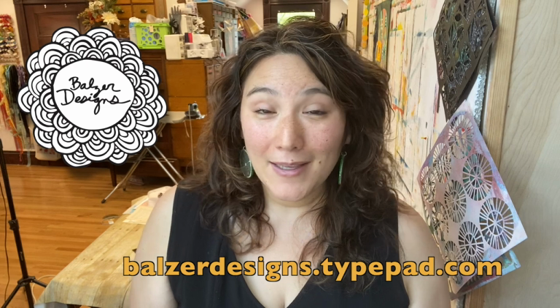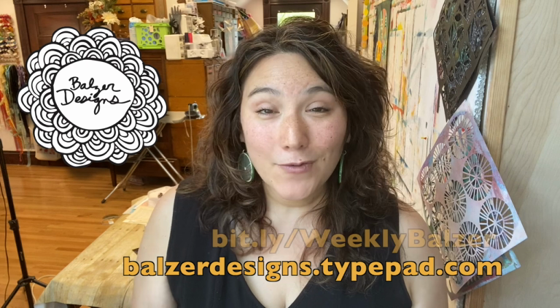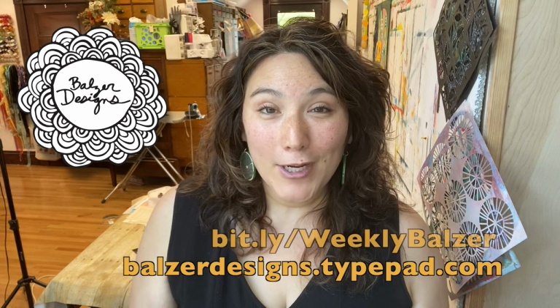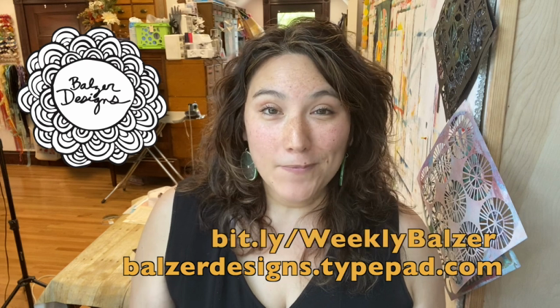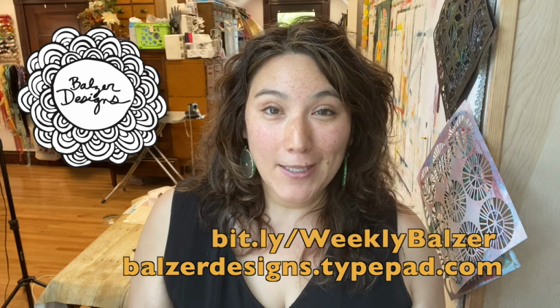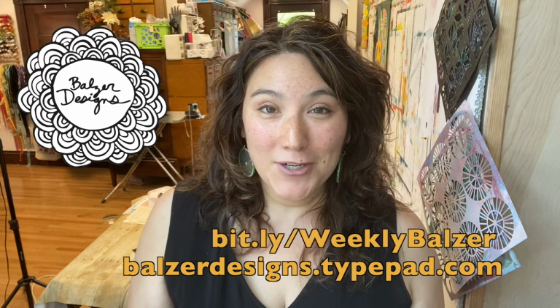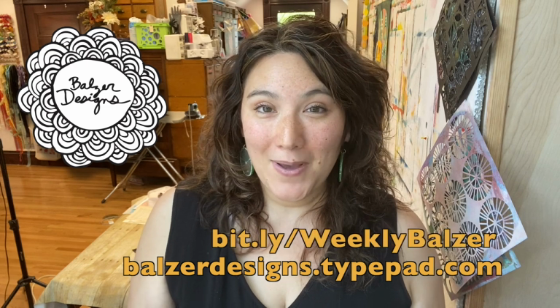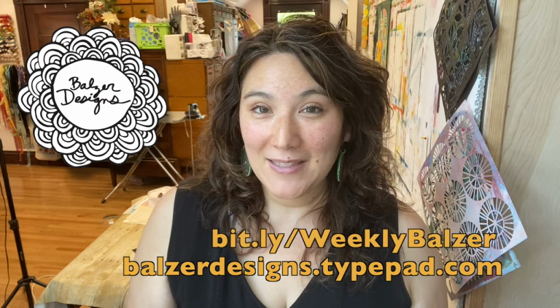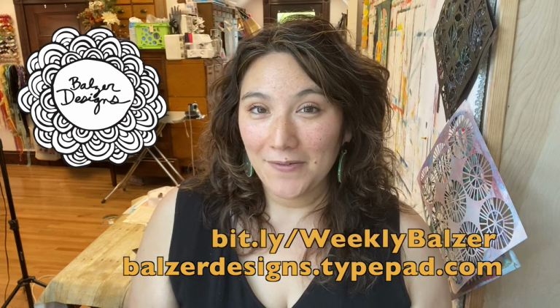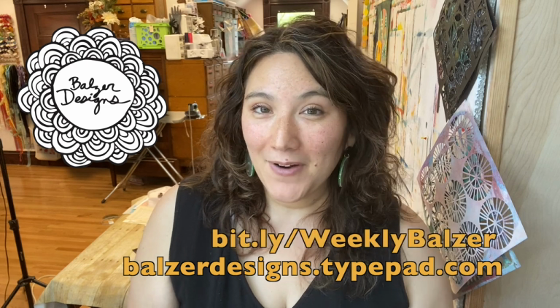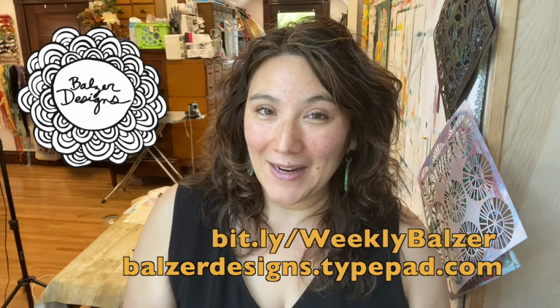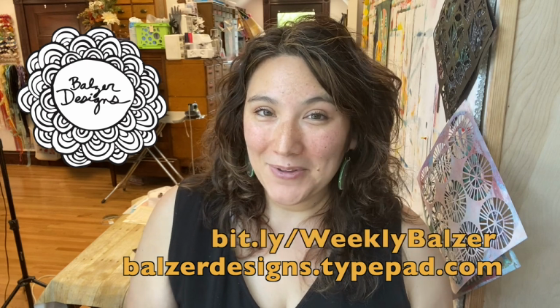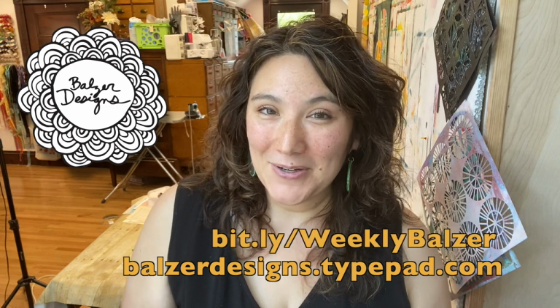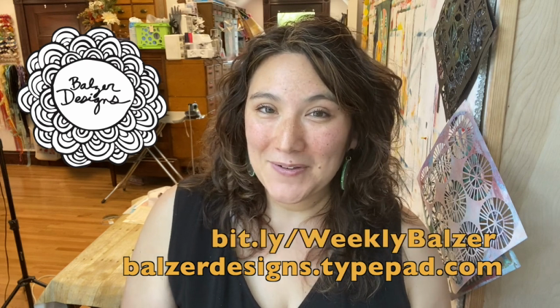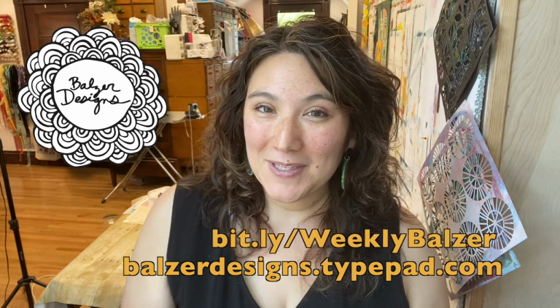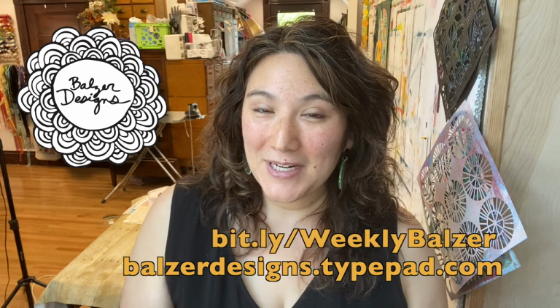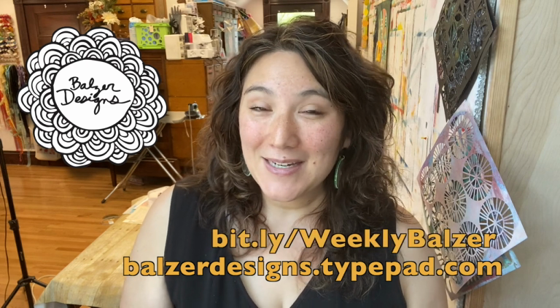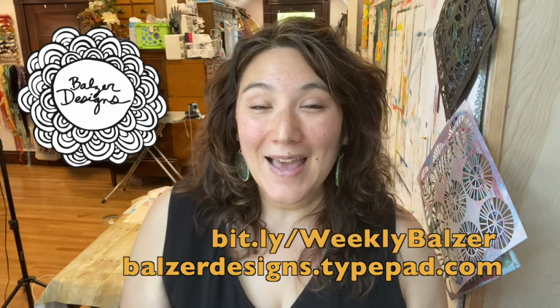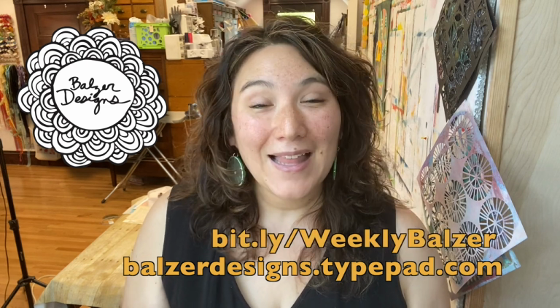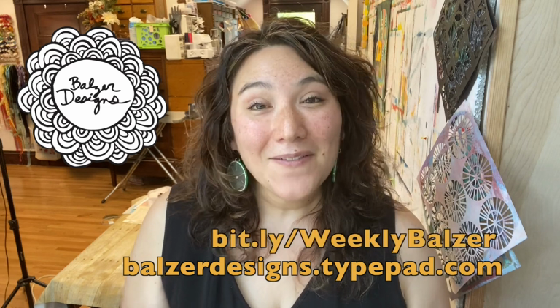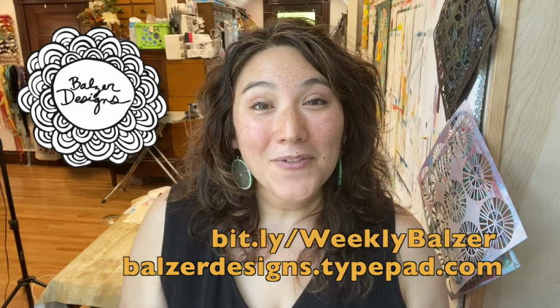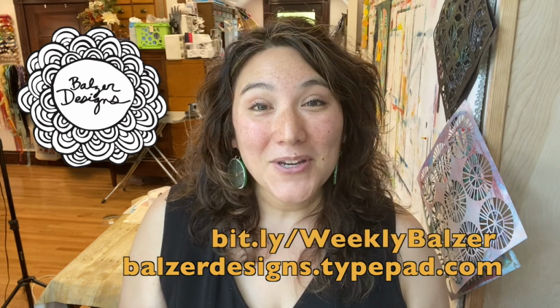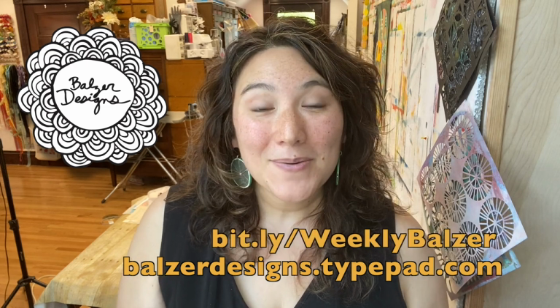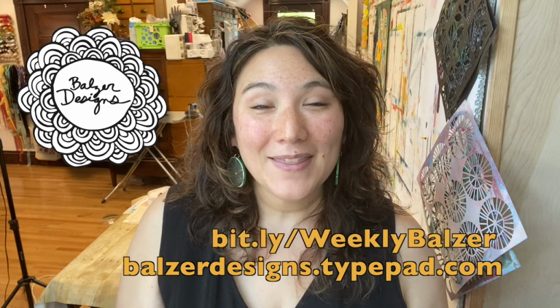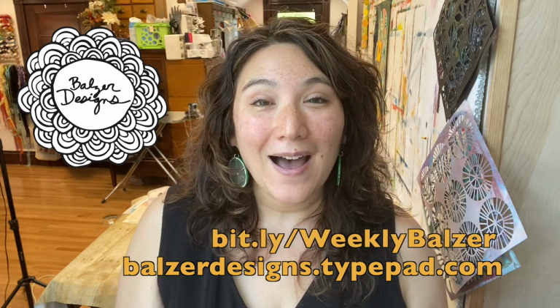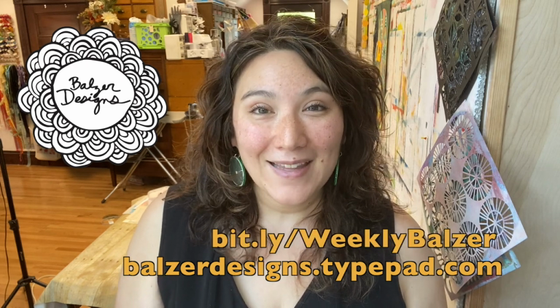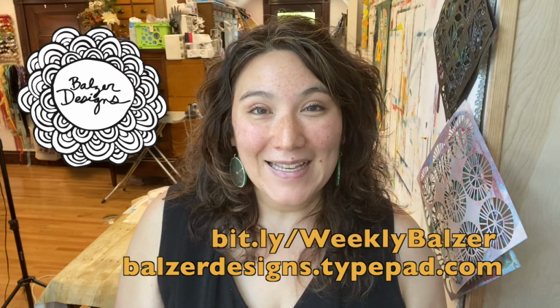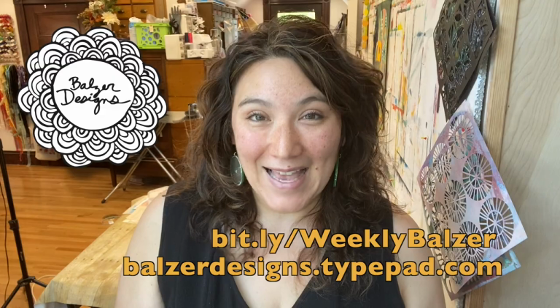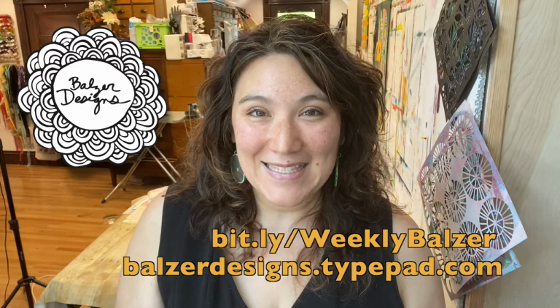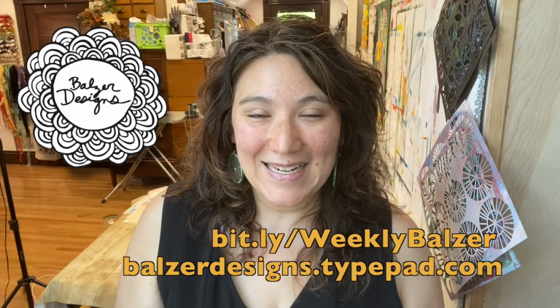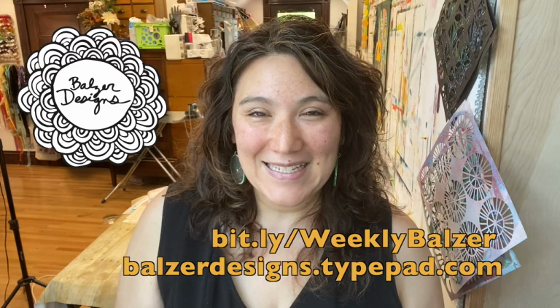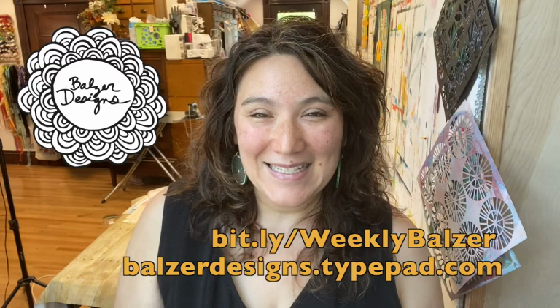The newsletter is free. It hits your inbox every Friday with a dose of inspiration and a lot of information about the online classes that I teach.